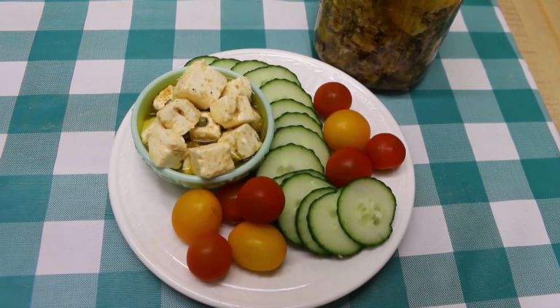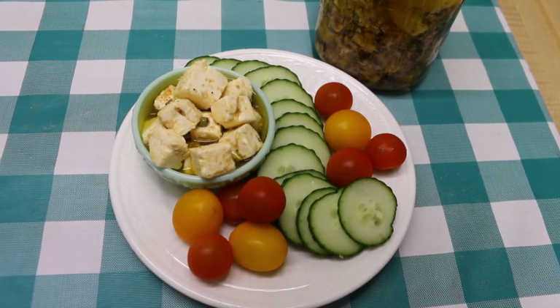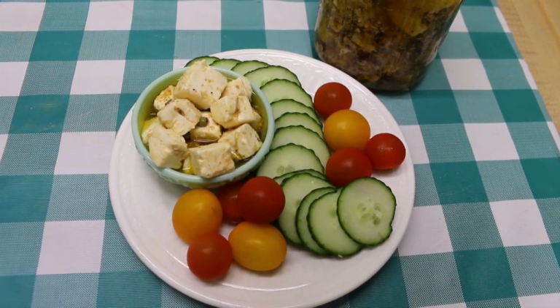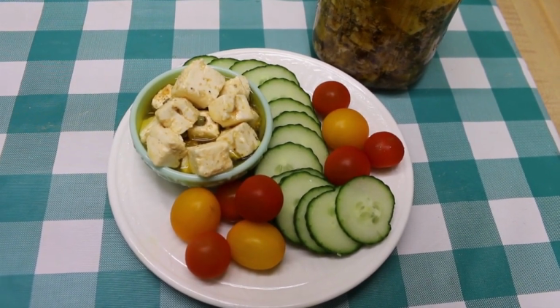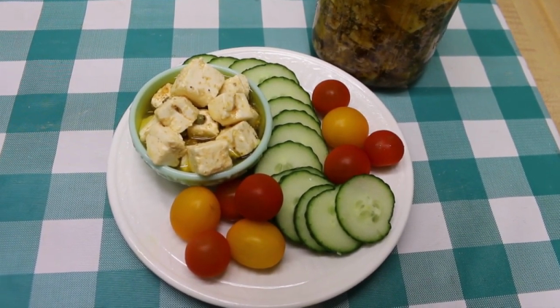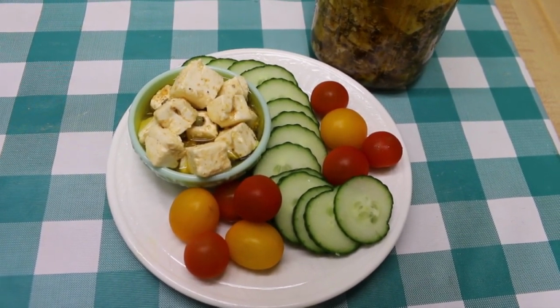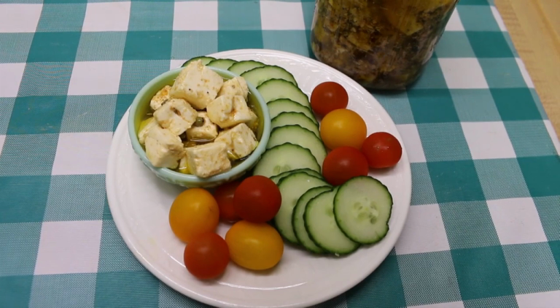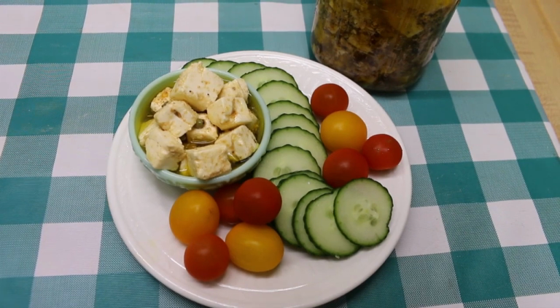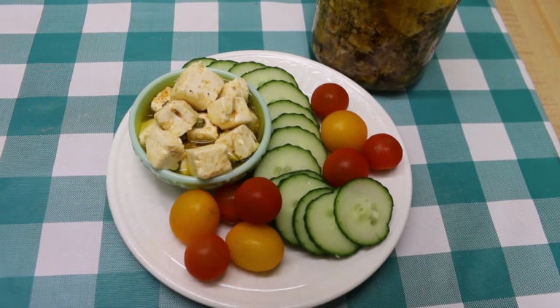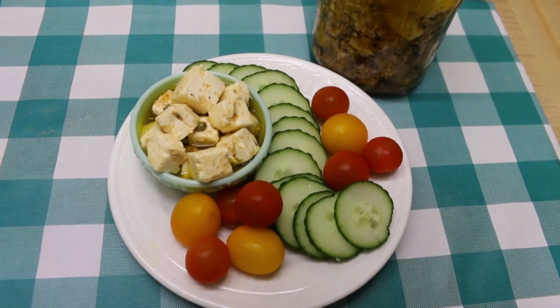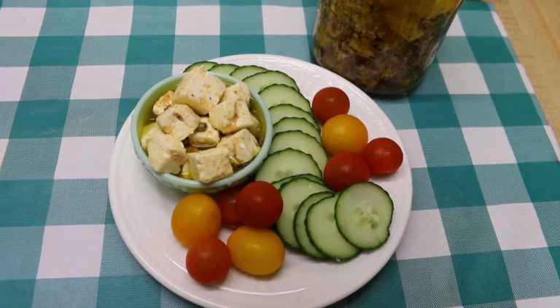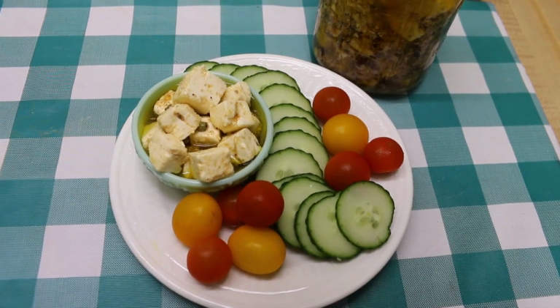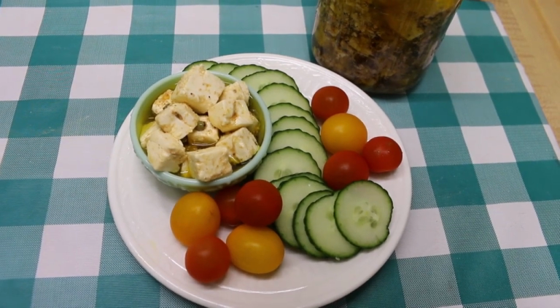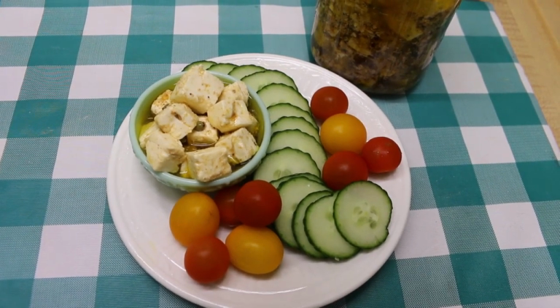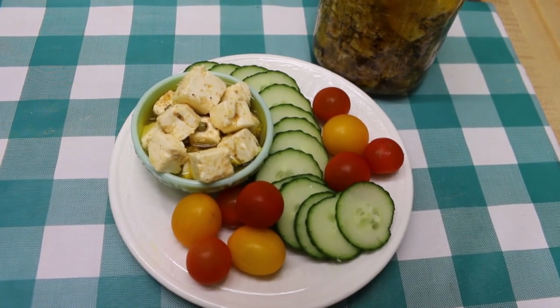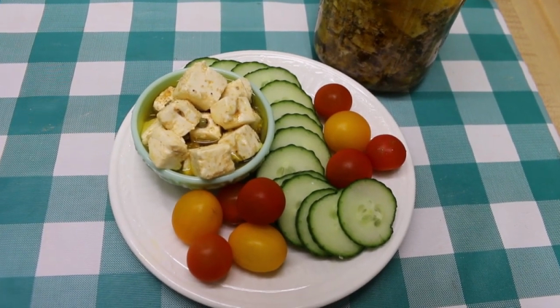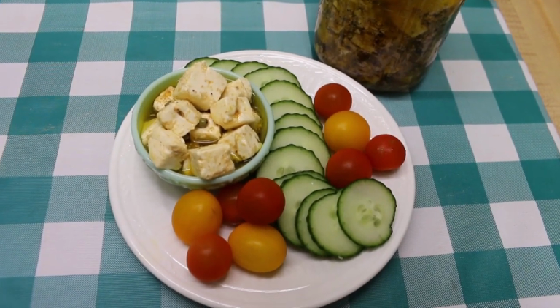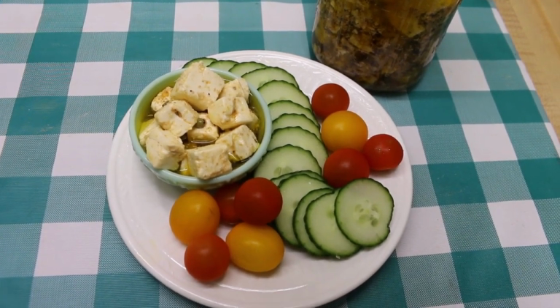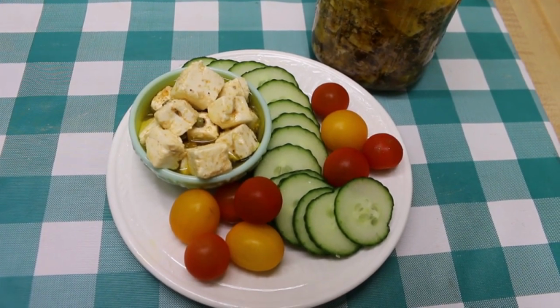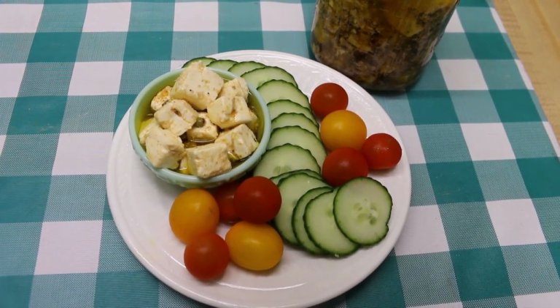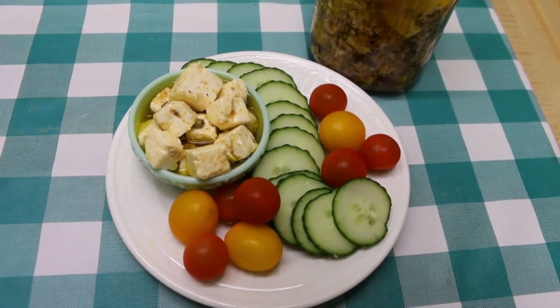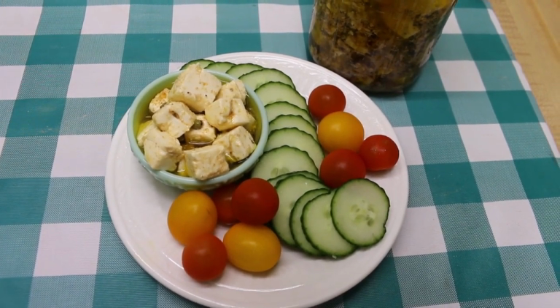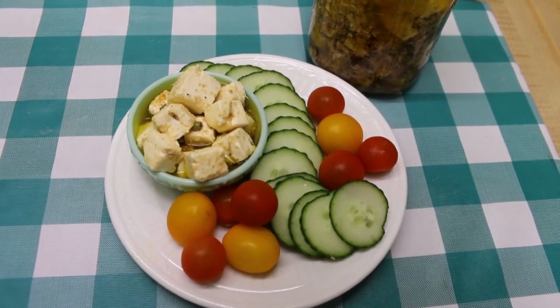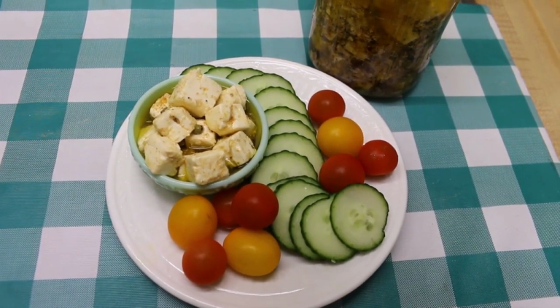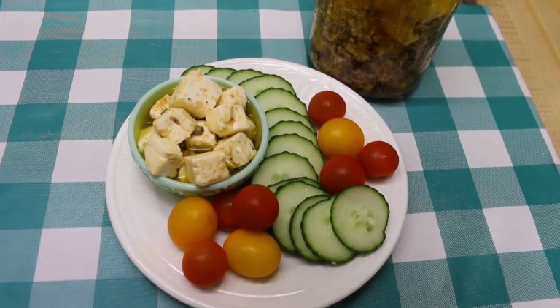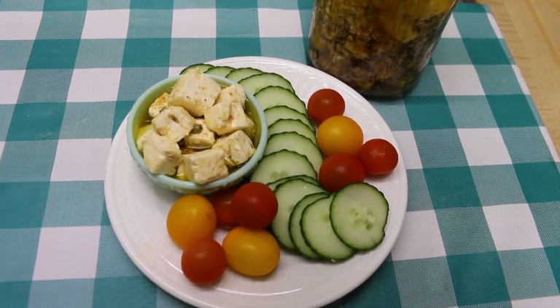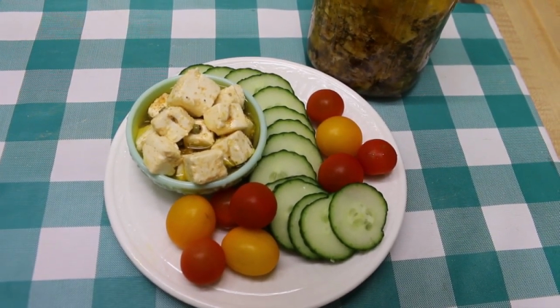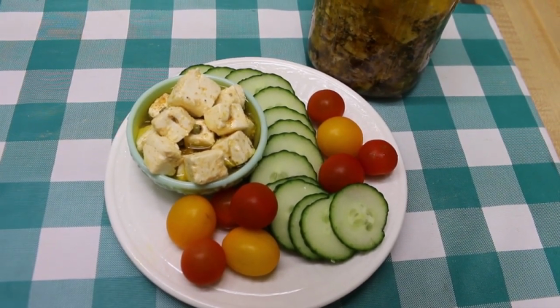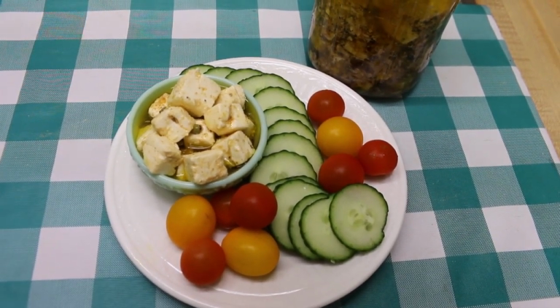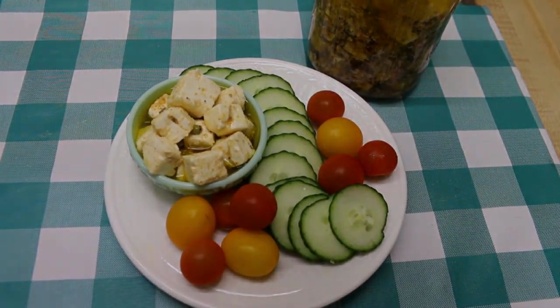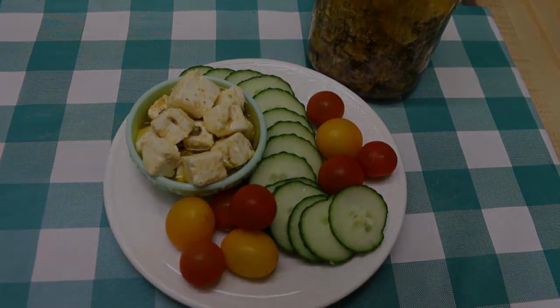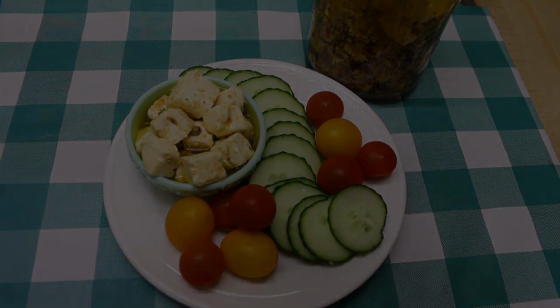I hope you give this marinated feta a try sometime soon, and I hope you love it. Until next time, I'll see ya!